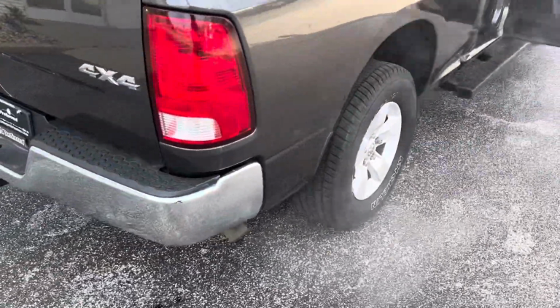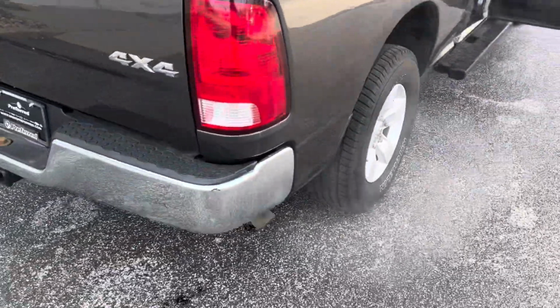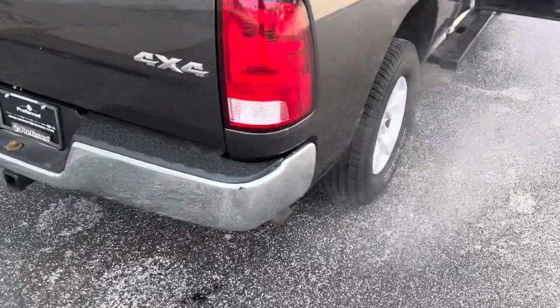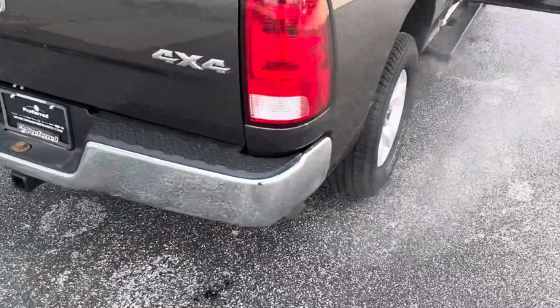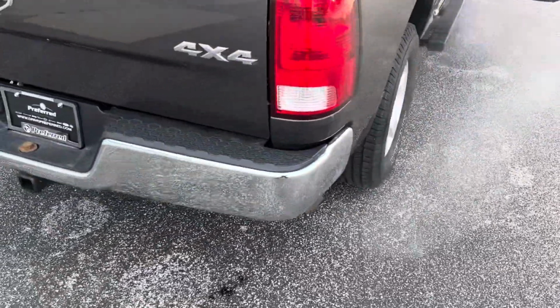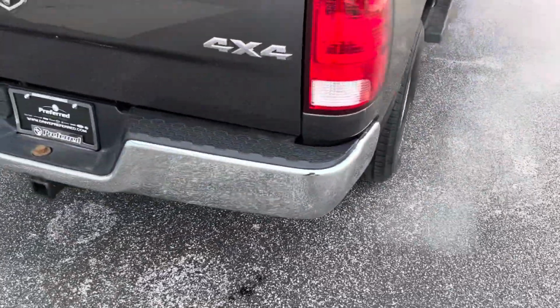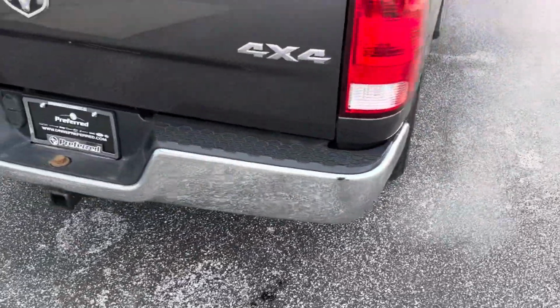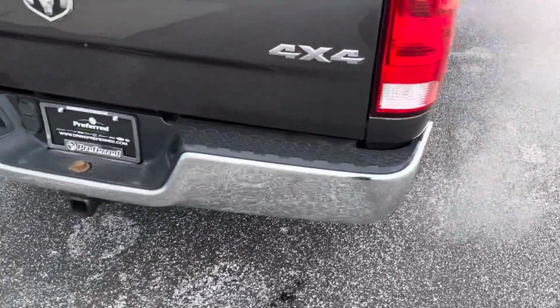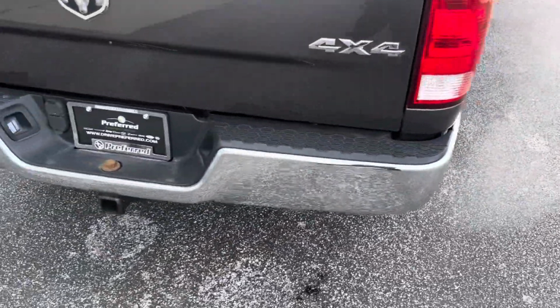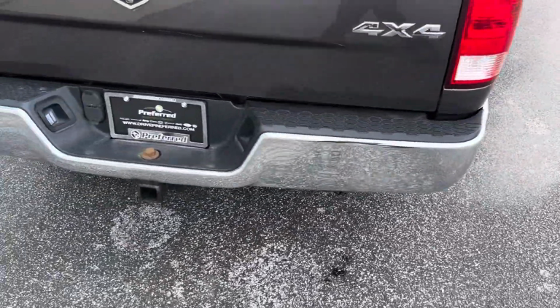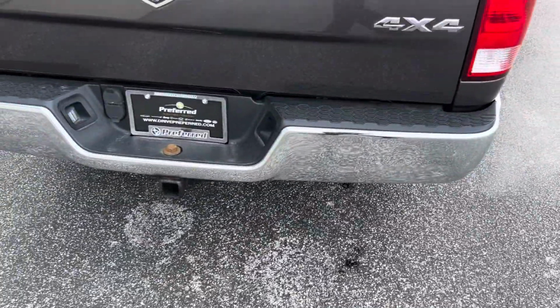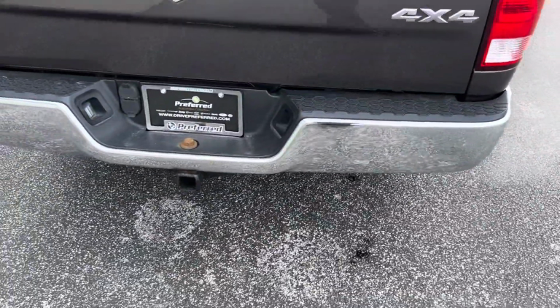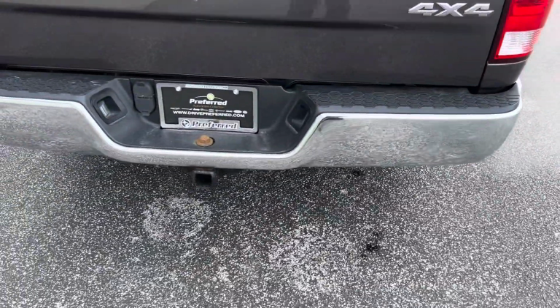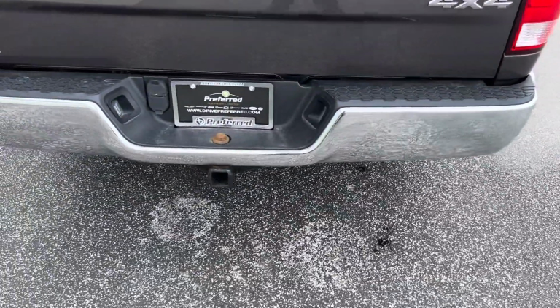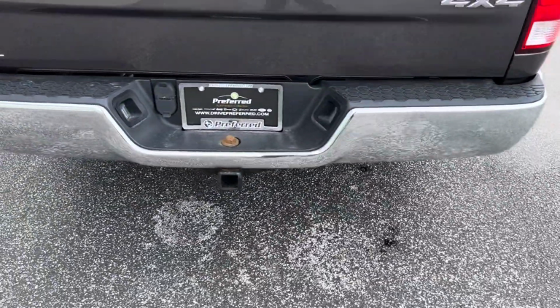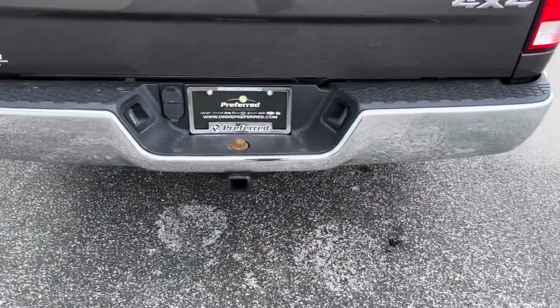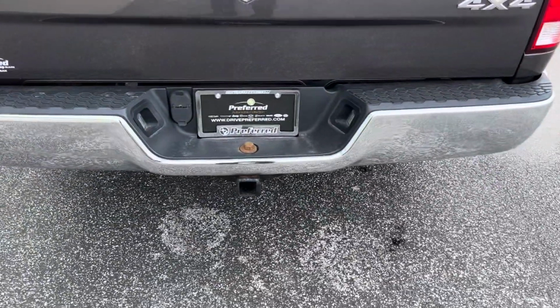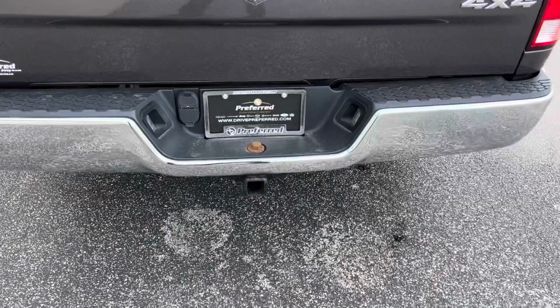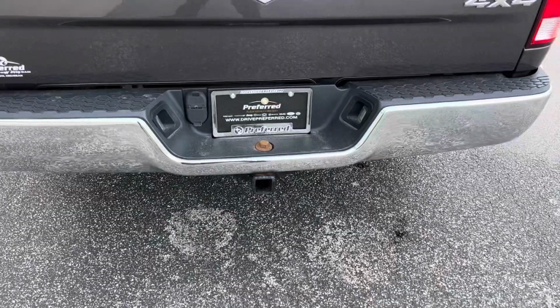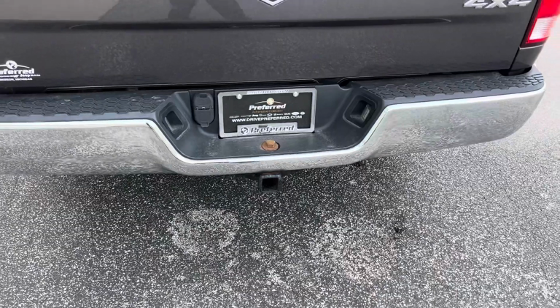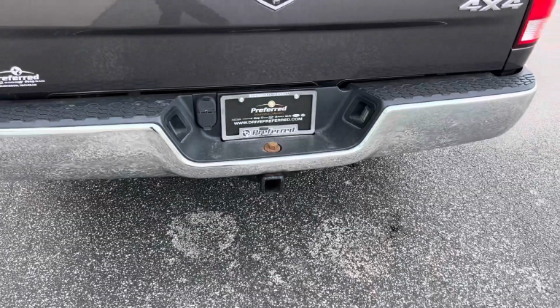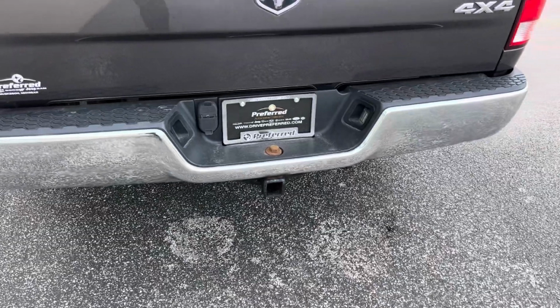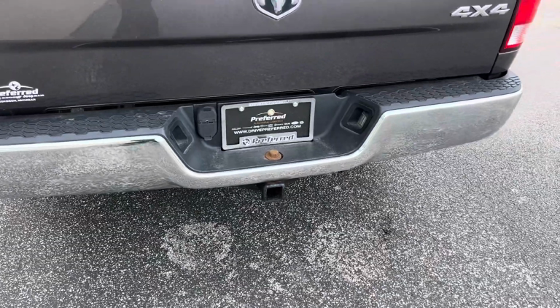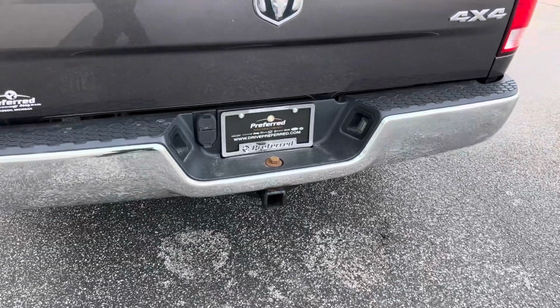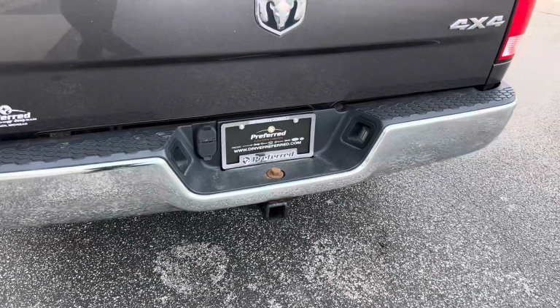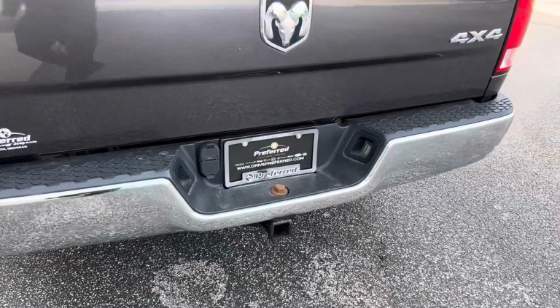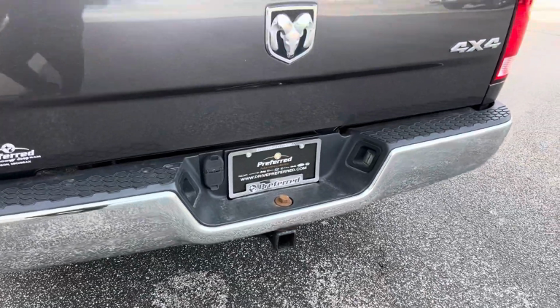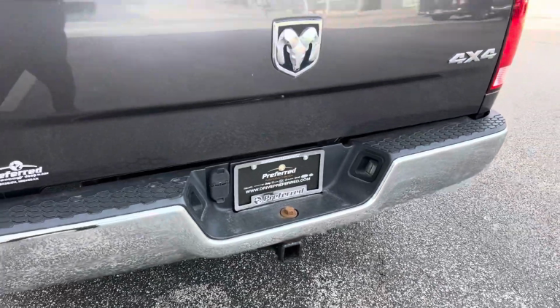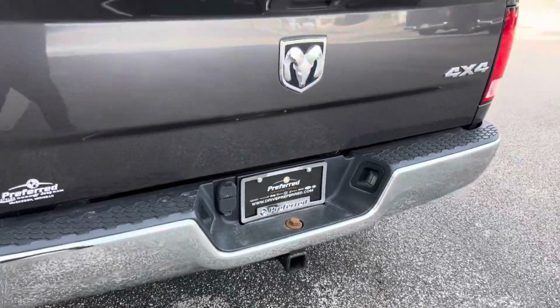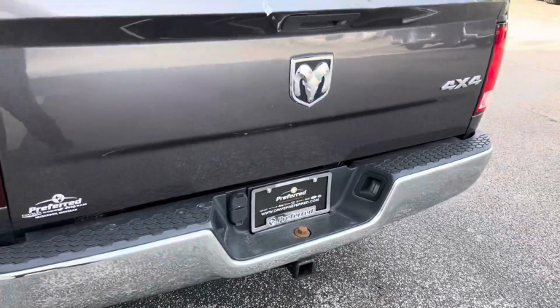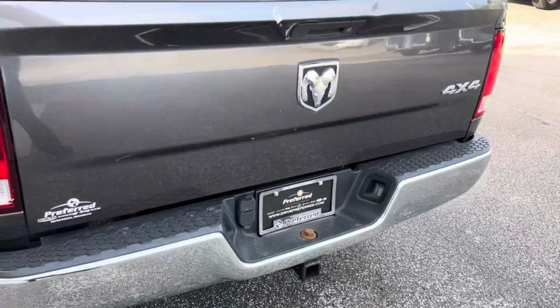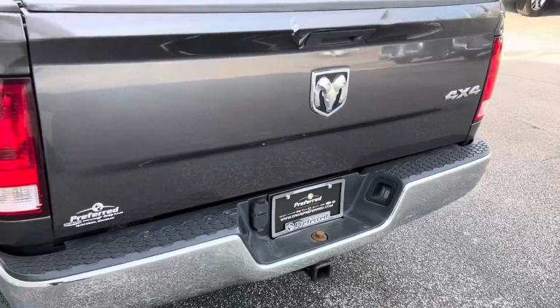Taking a step around to the rear, we got the trailer tow hitch with the four and seven pin connectors.